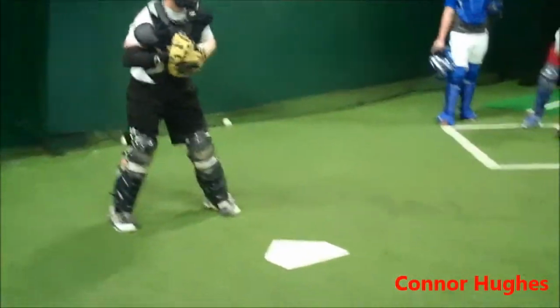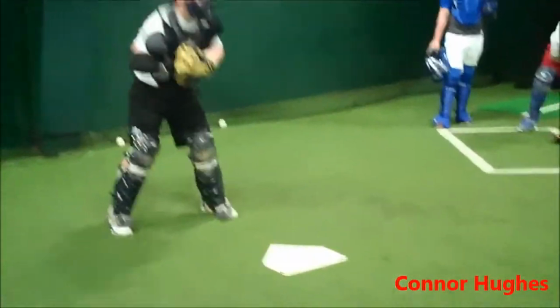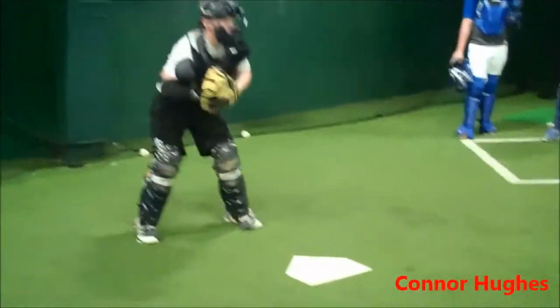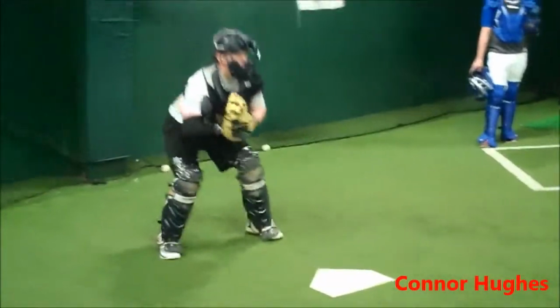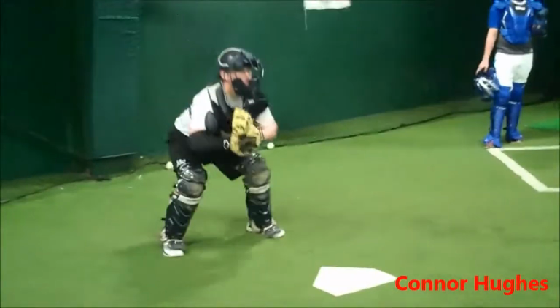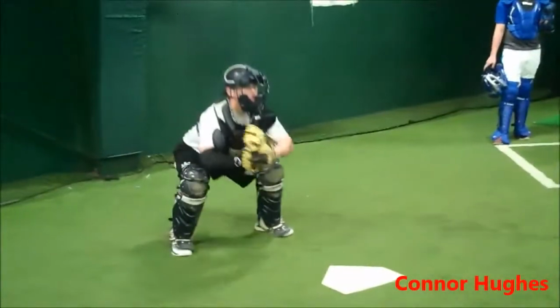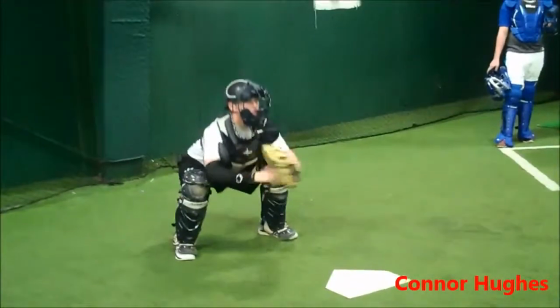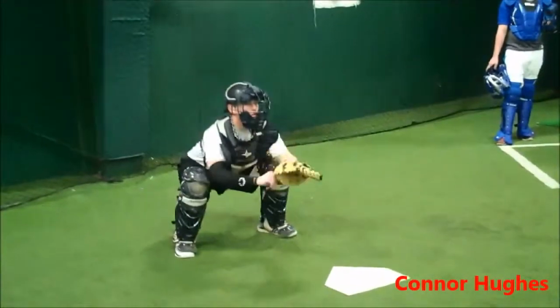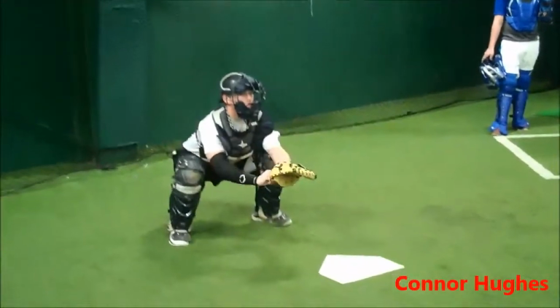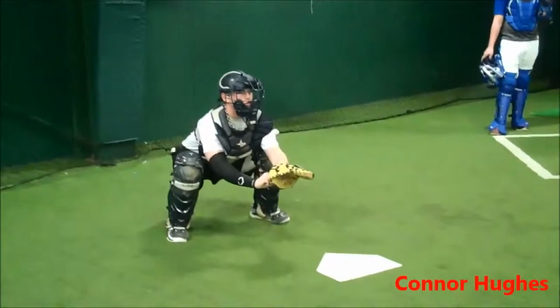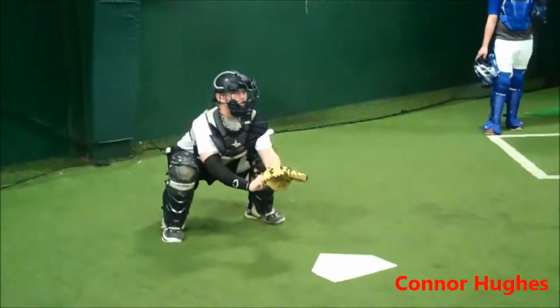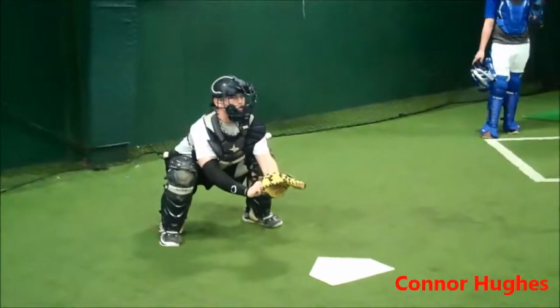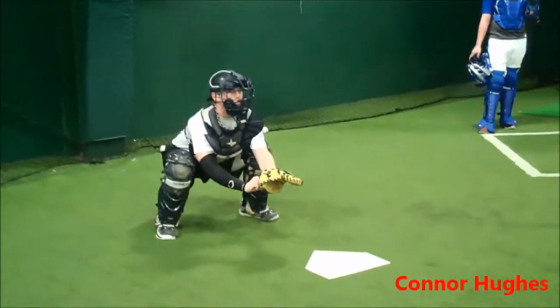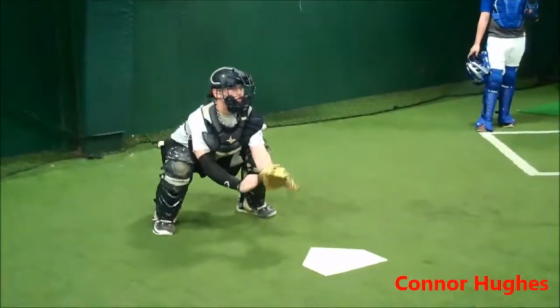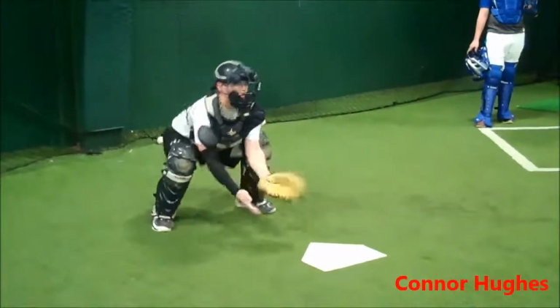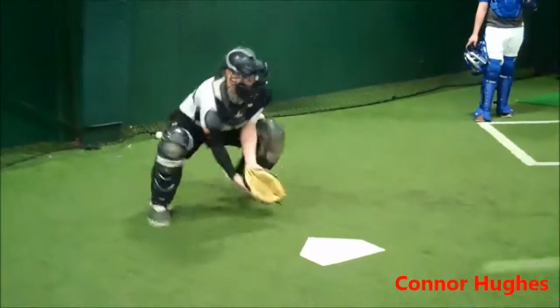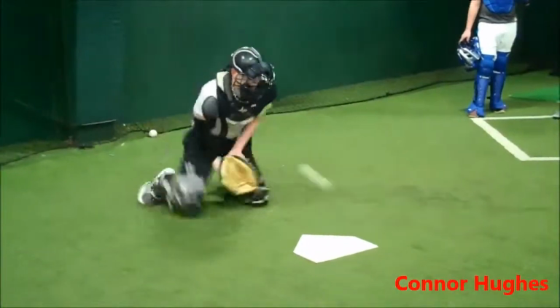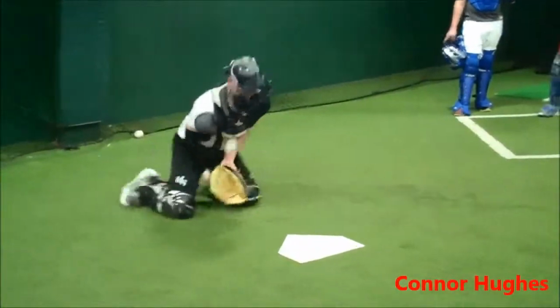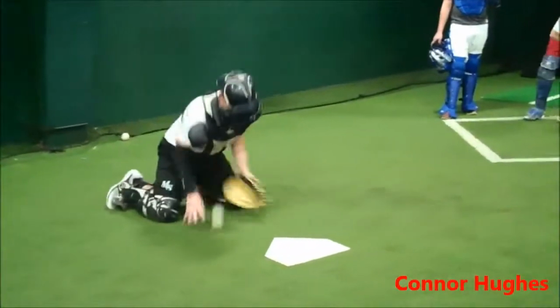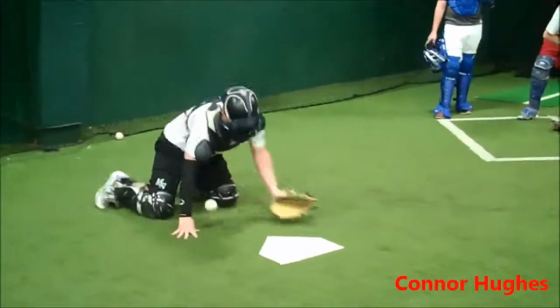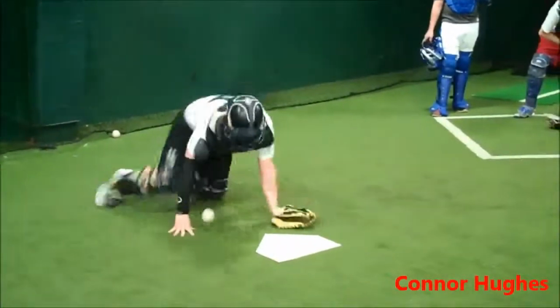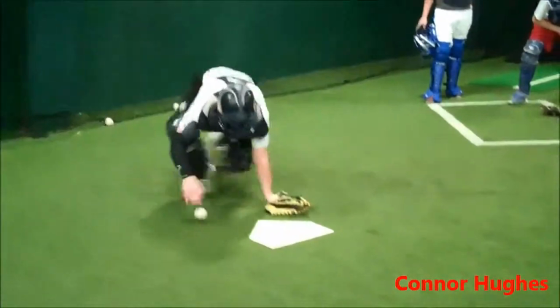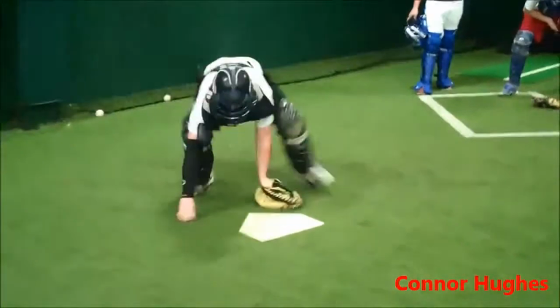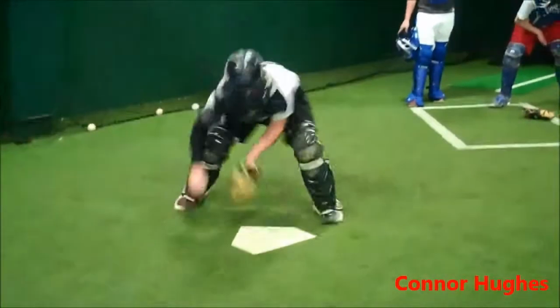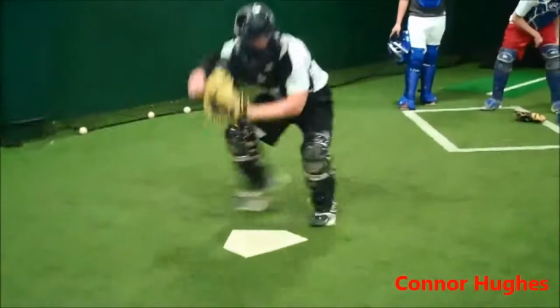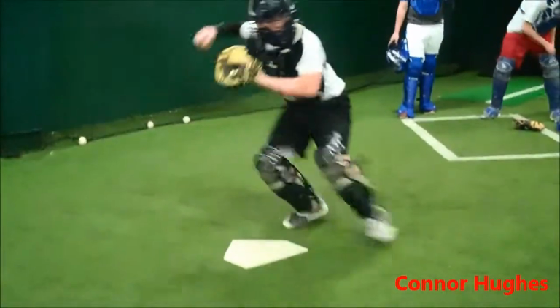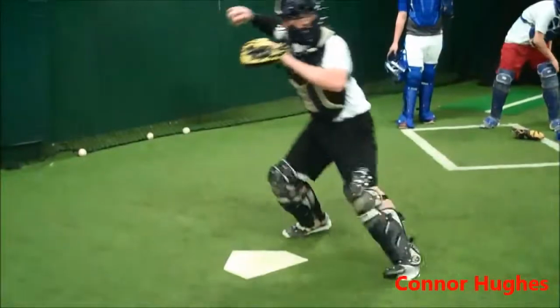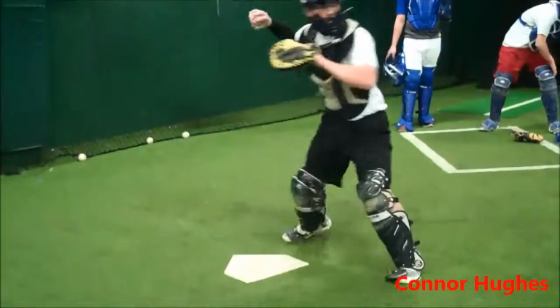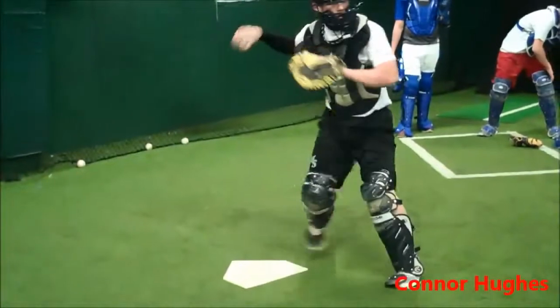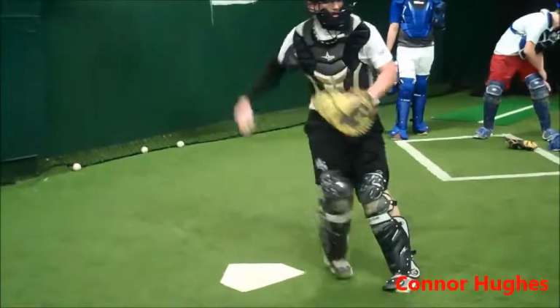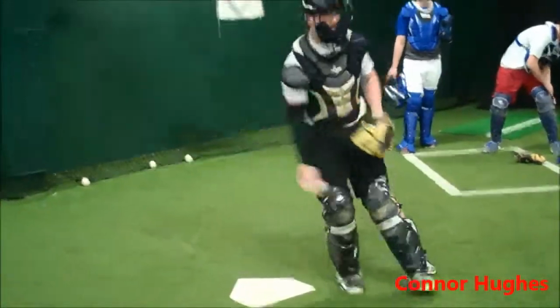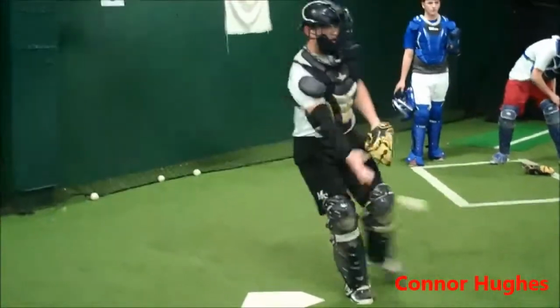On the recovery, concentrating on that right foot, getting to it, looking to make an athletic play.